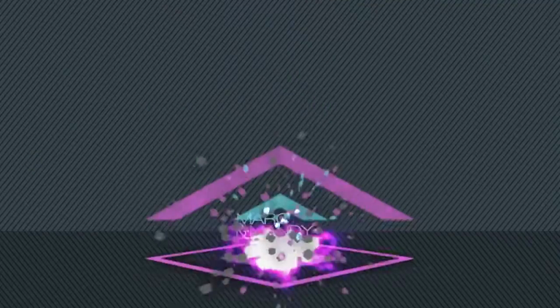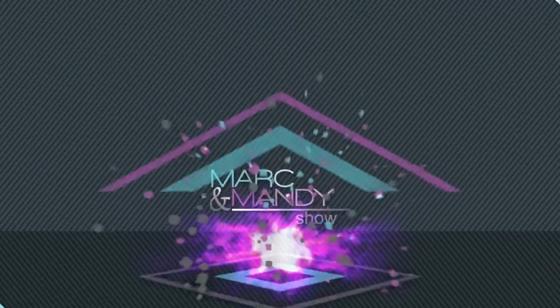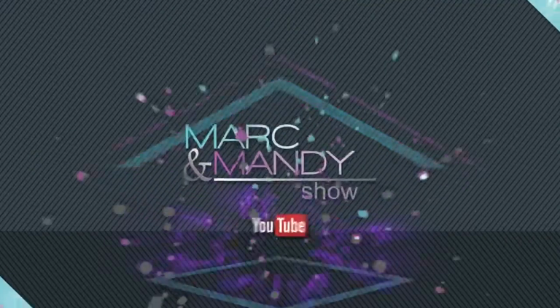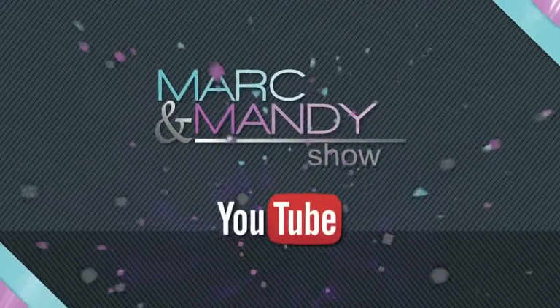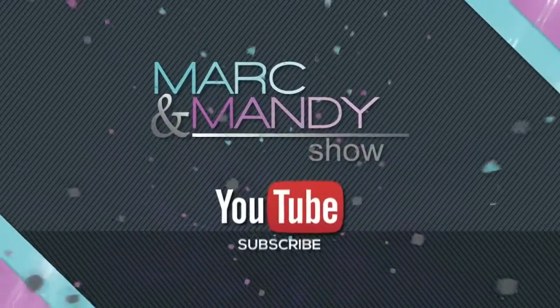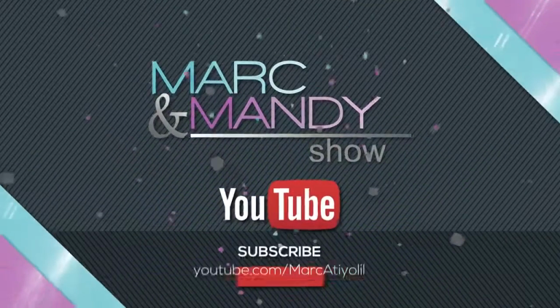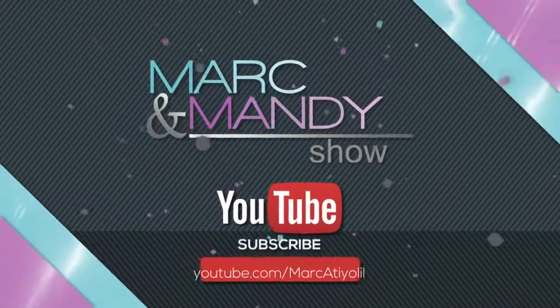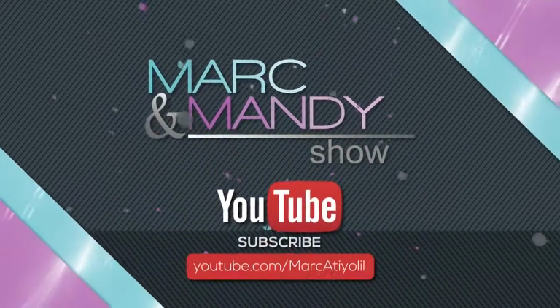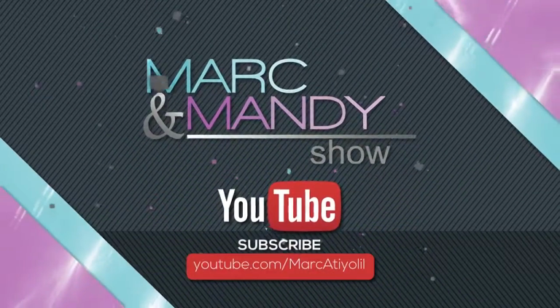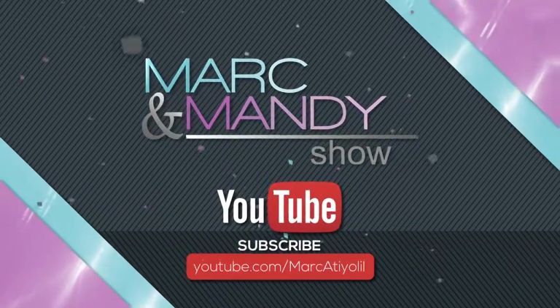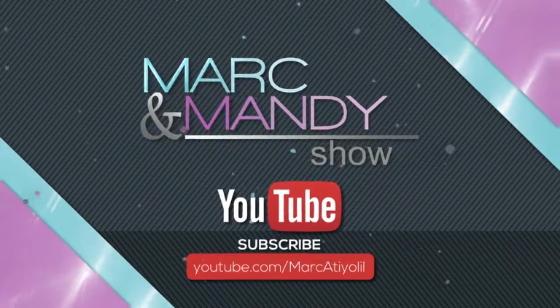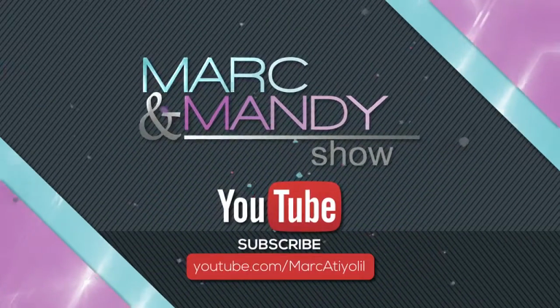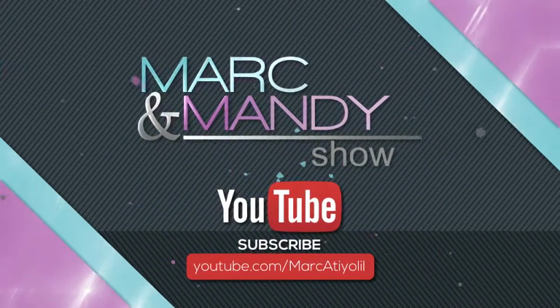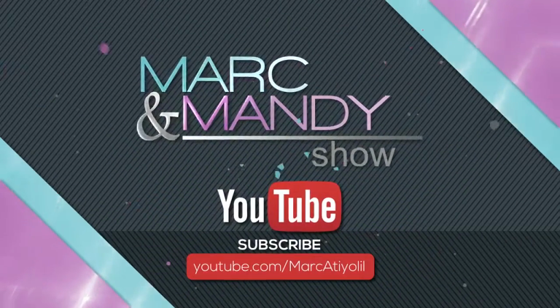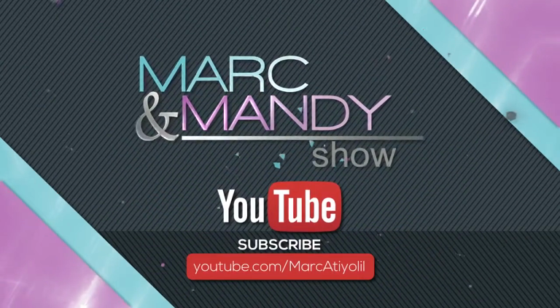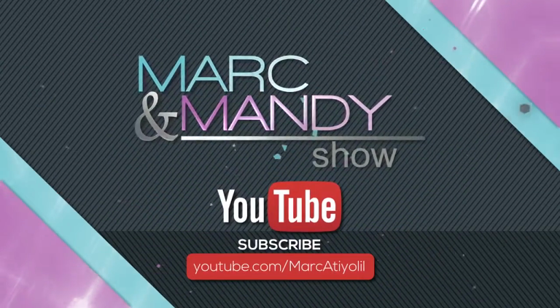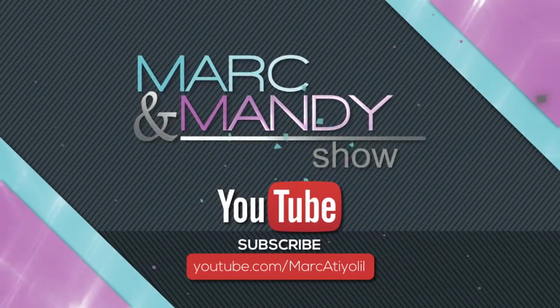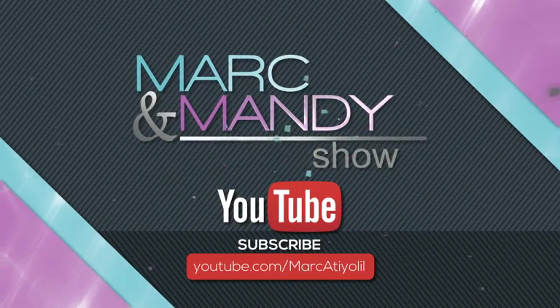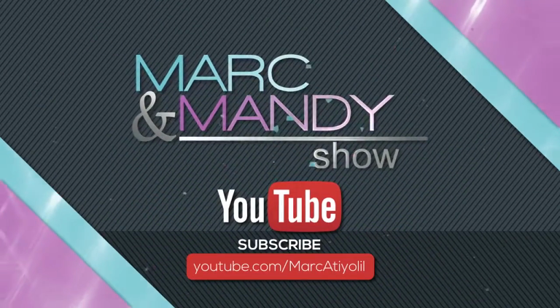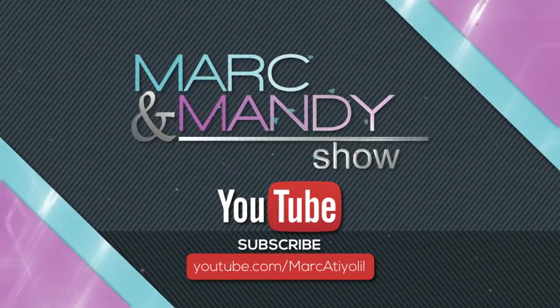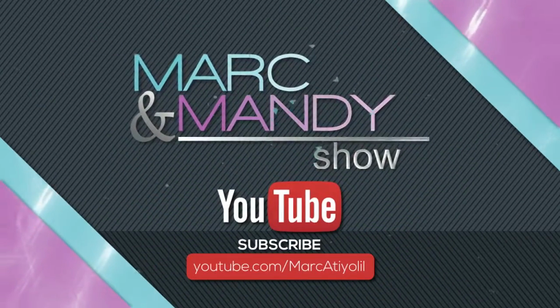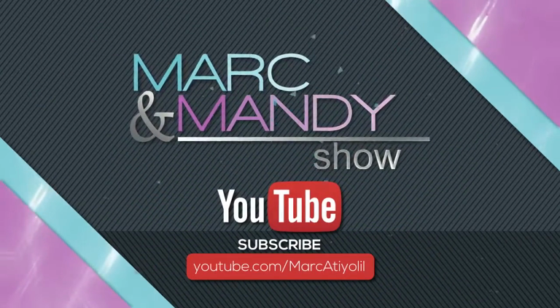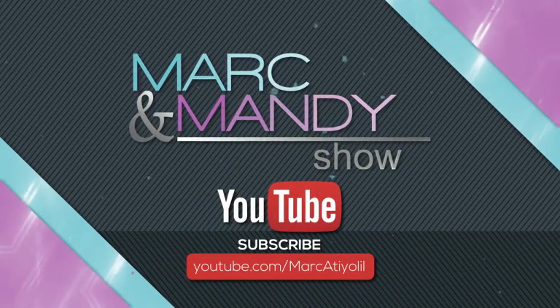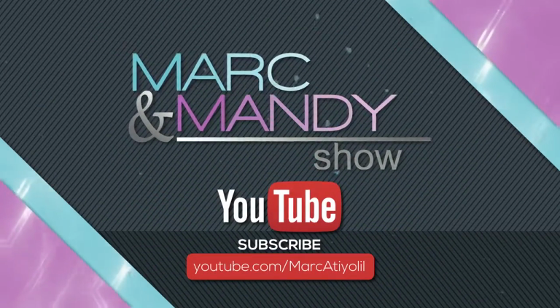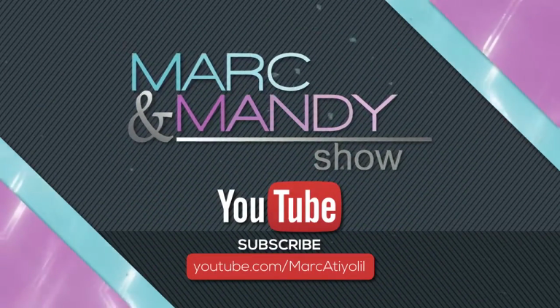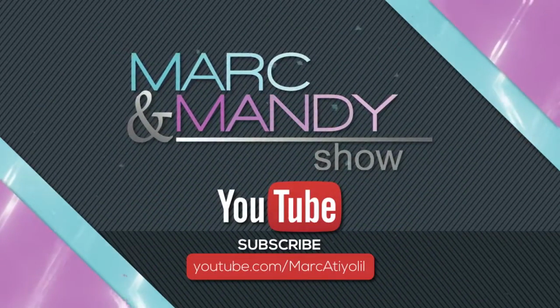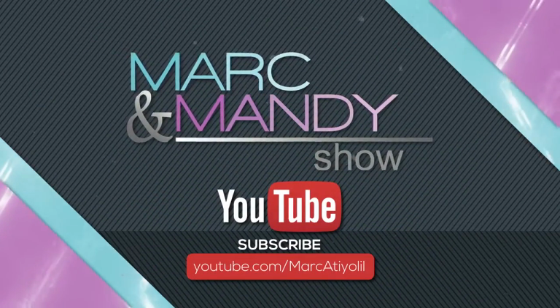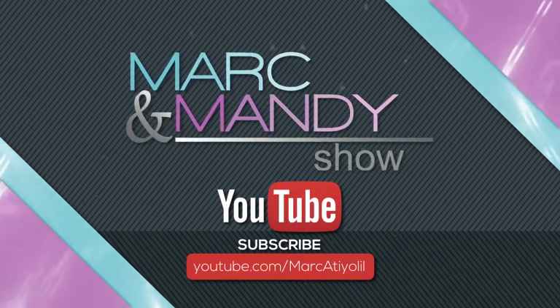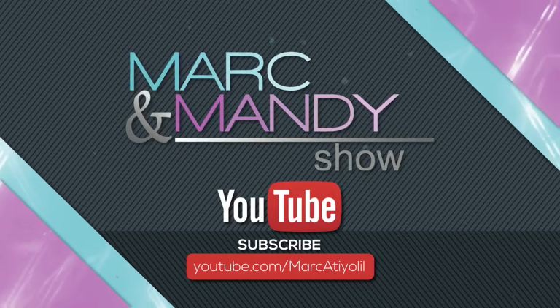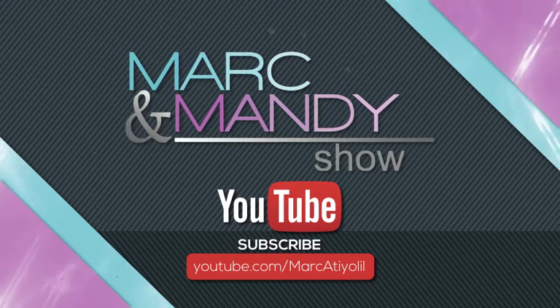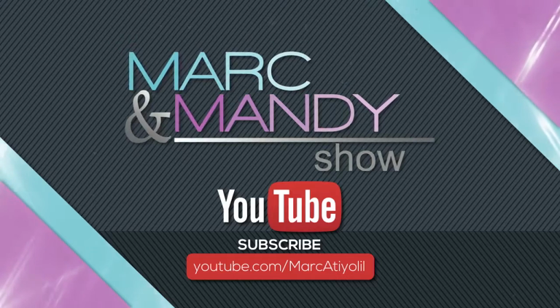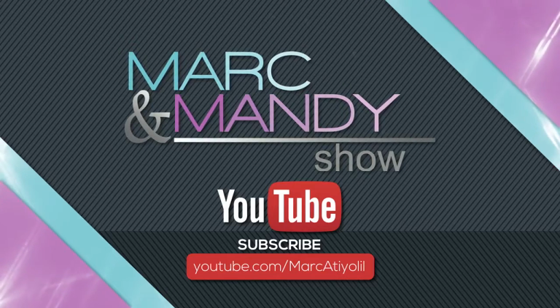Thanks for watching The Mark and Mandy Show. Like our video by clicking below and subscribe to our YouTube channel.